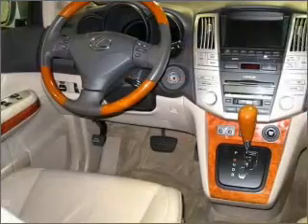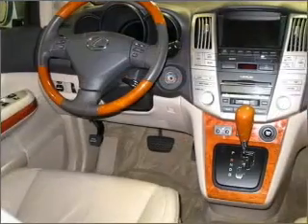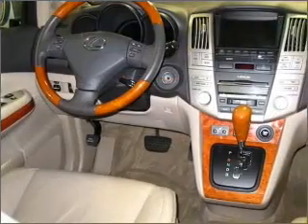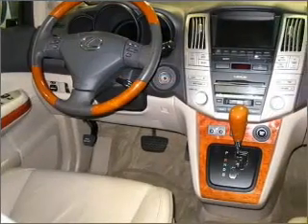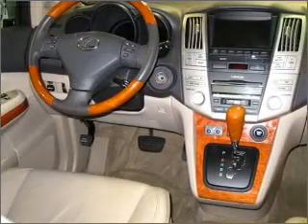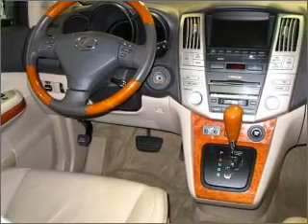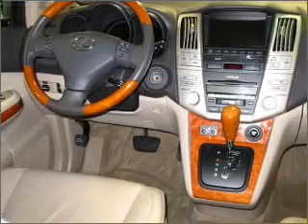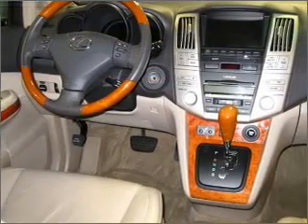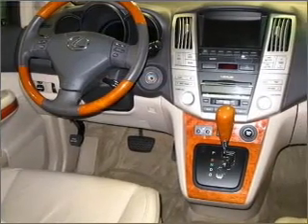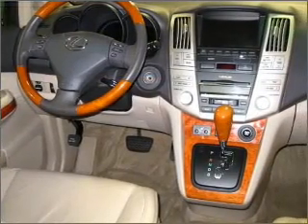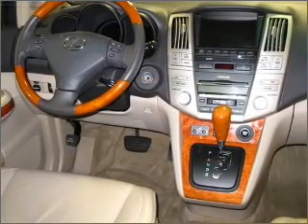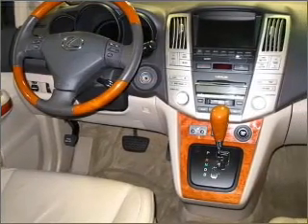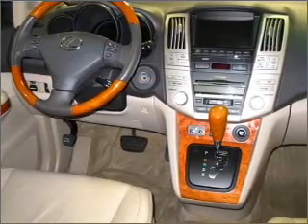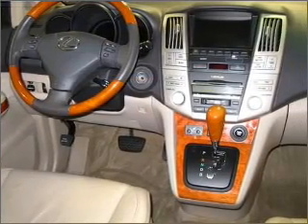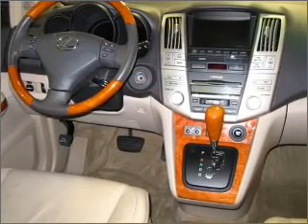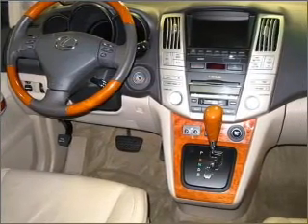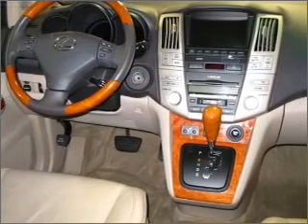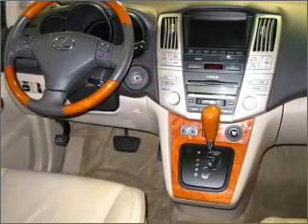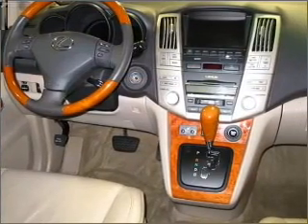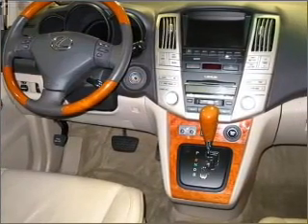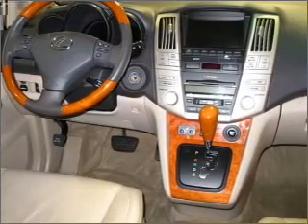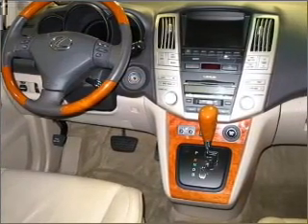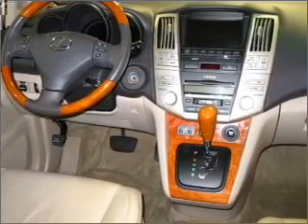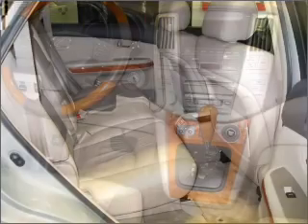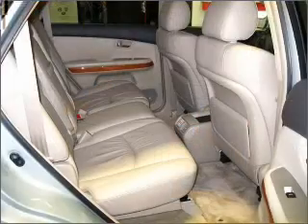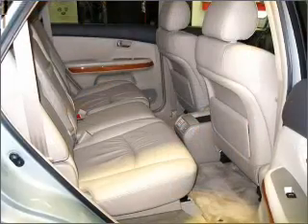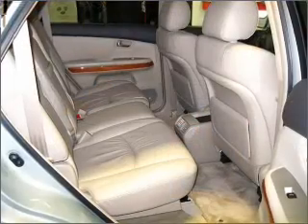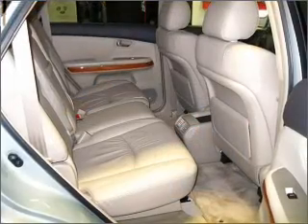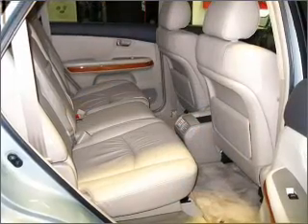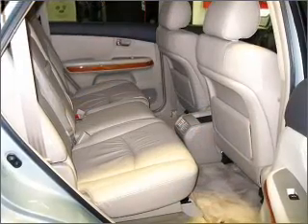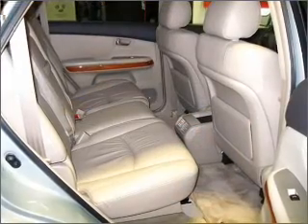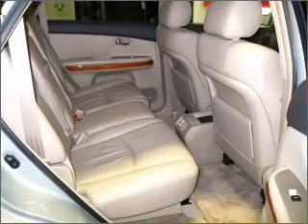Priced below the Kelley Blue Book suggested retail value, this vehicle is a great deal. Call today to schedule a test drive.